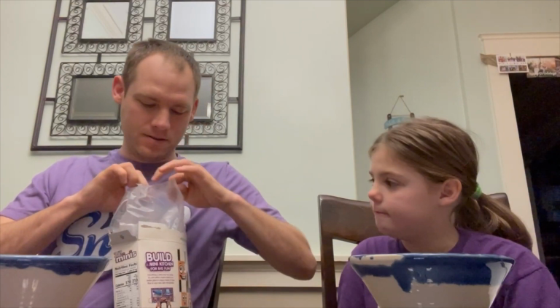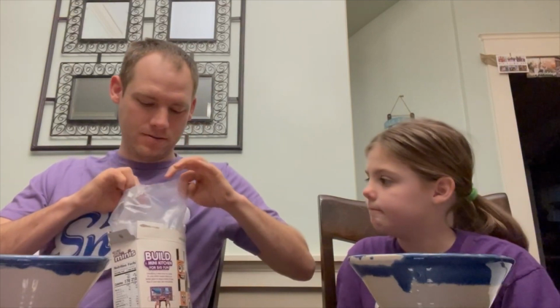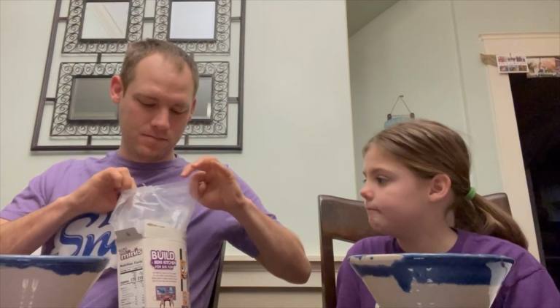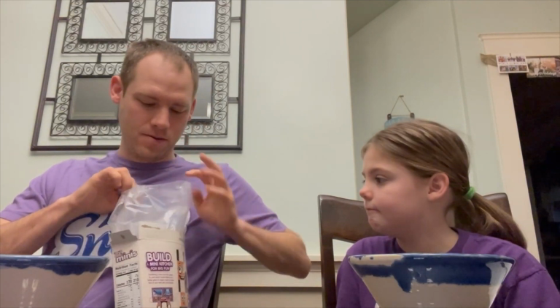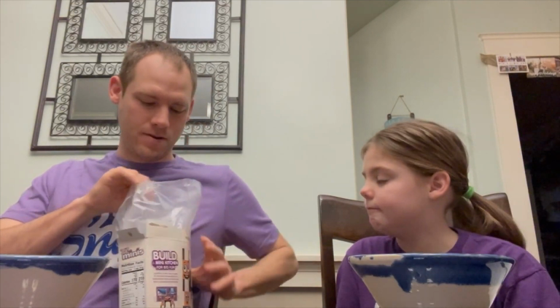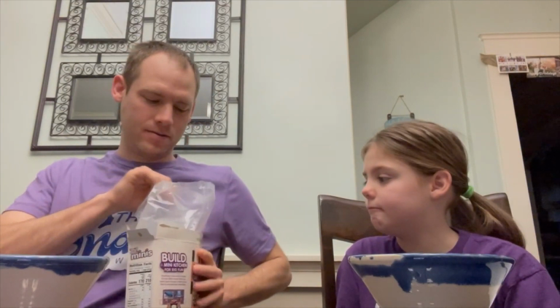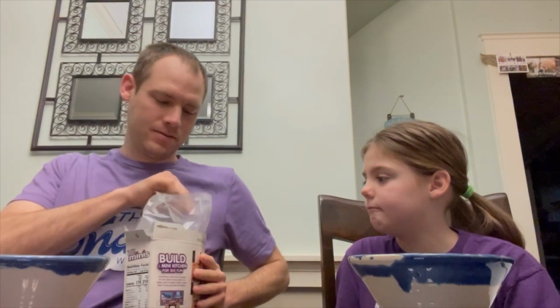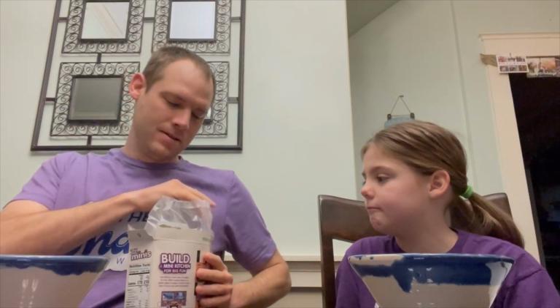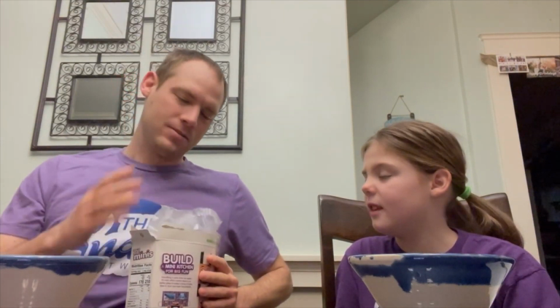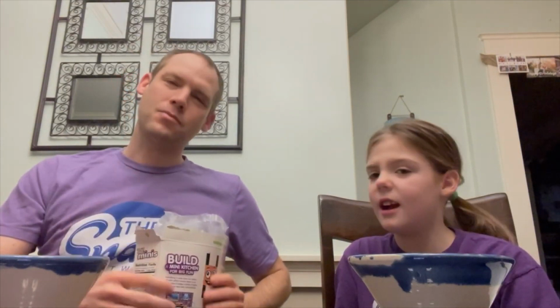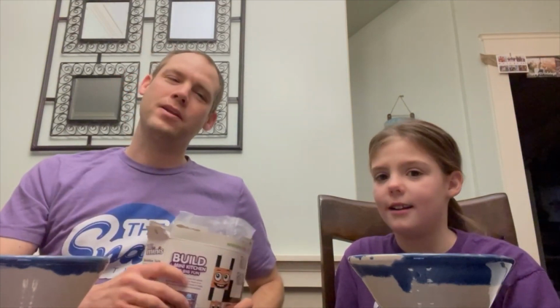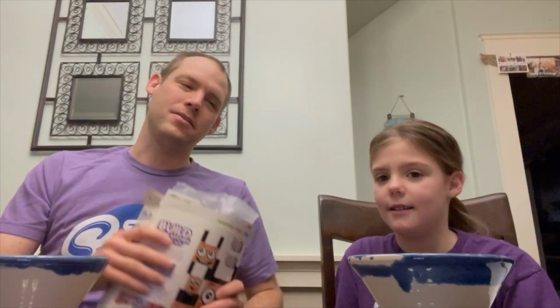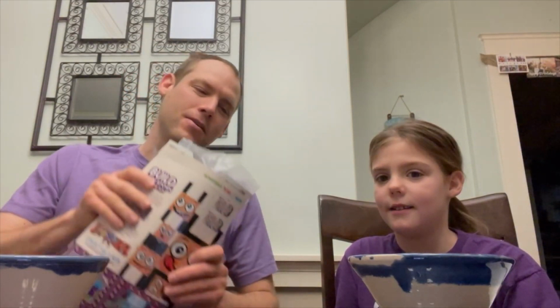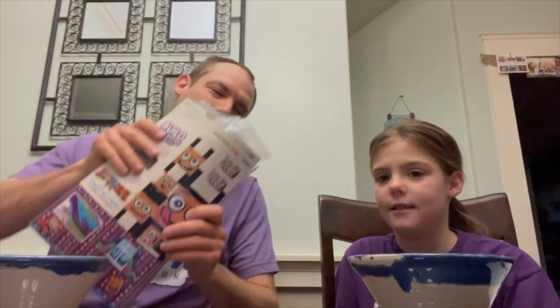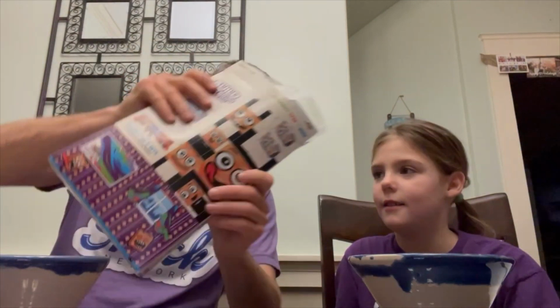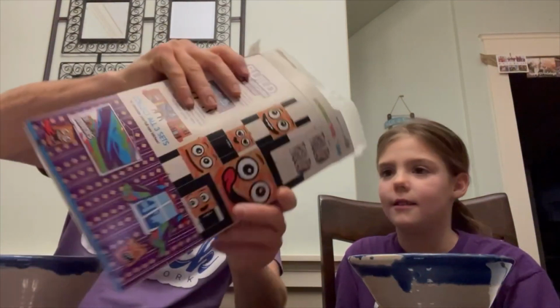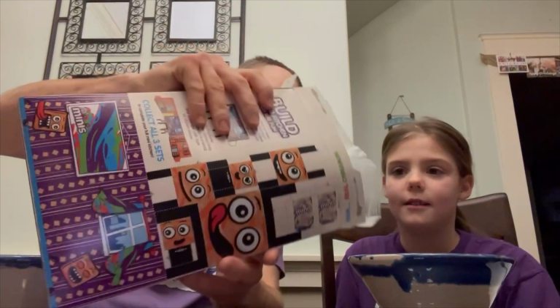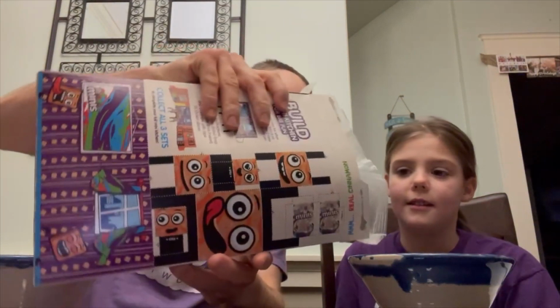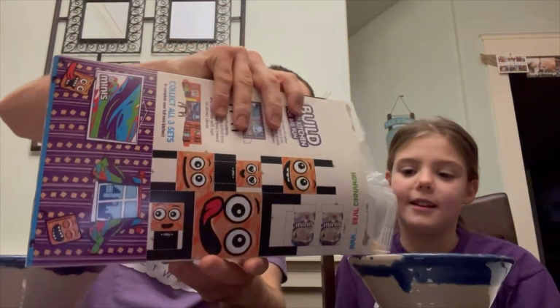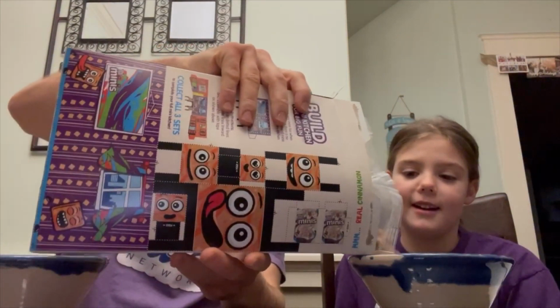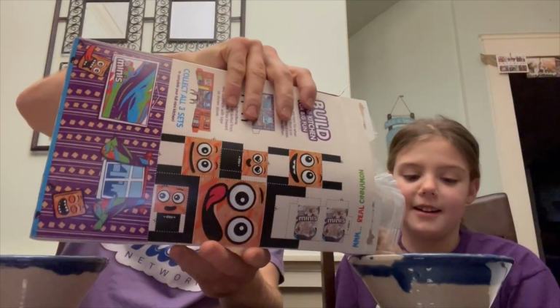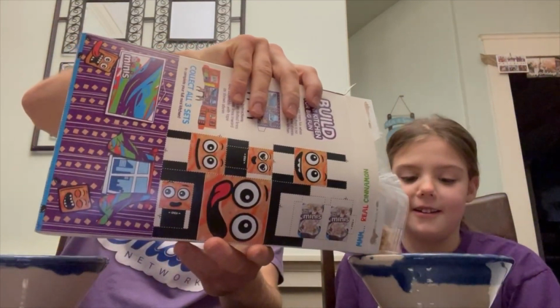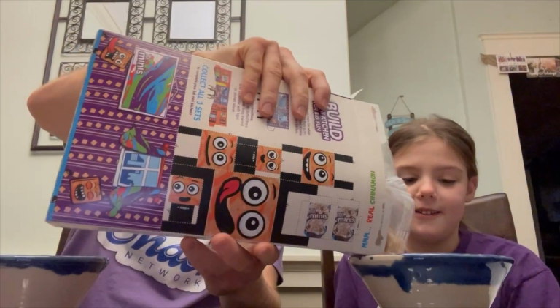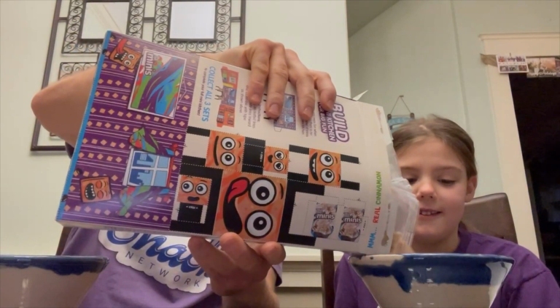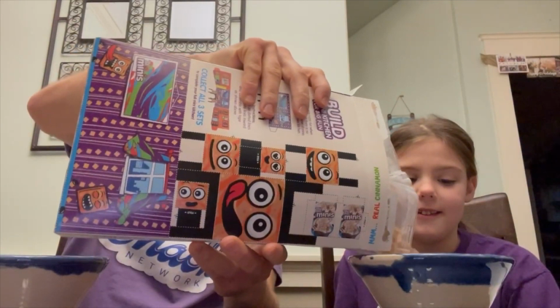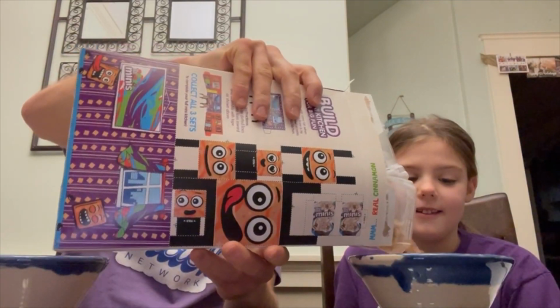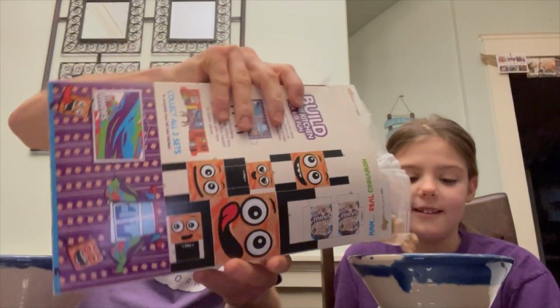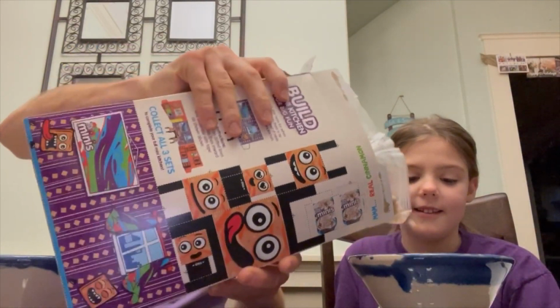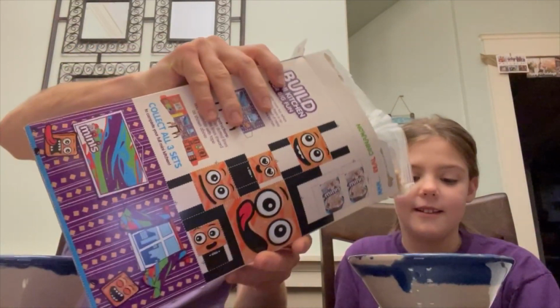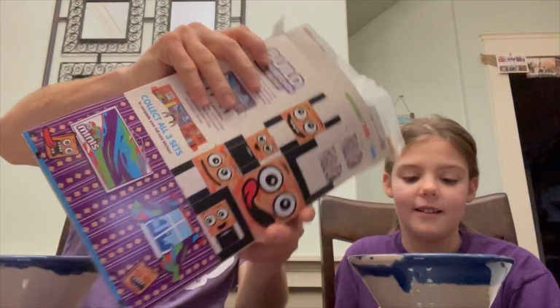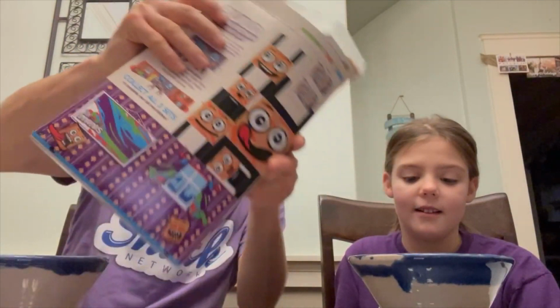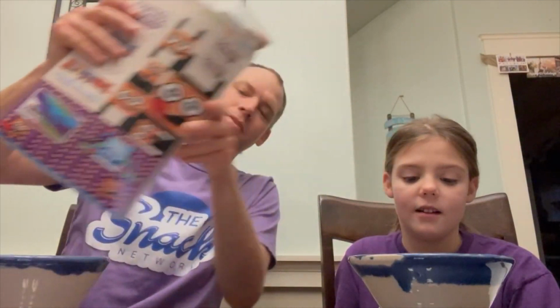Look how small they are — it's like we're eating dog food. Yeah, I know. Maybe a little bit to start.